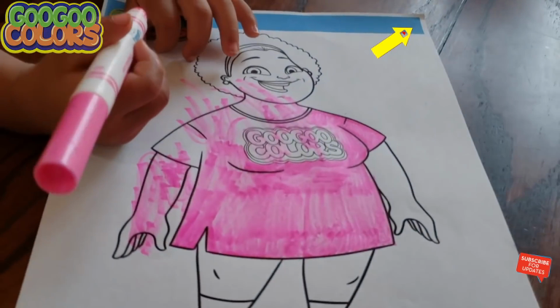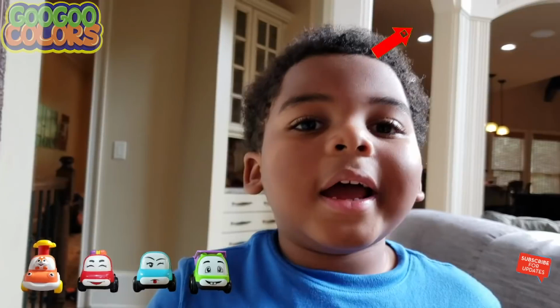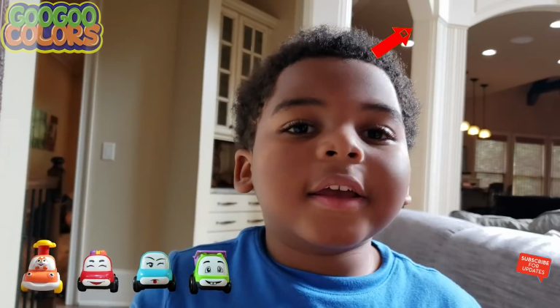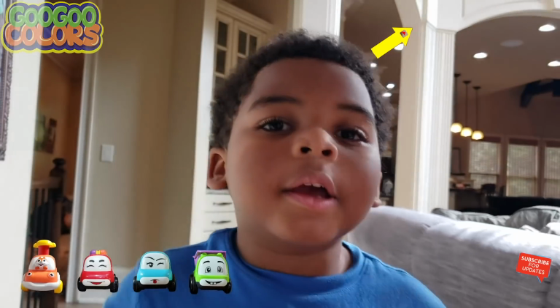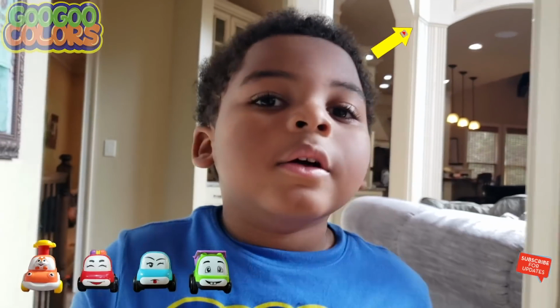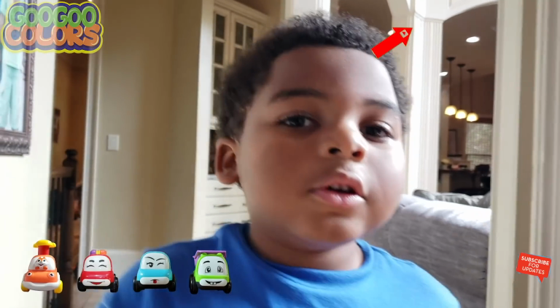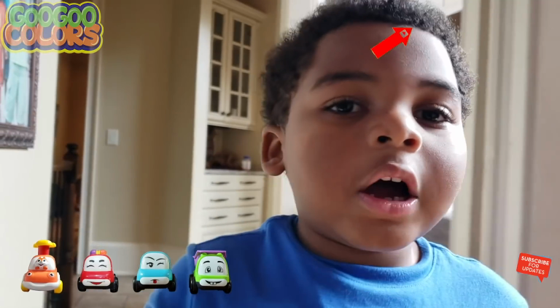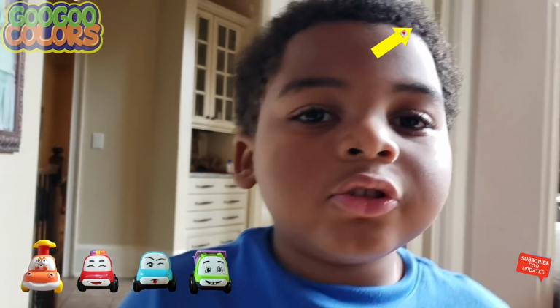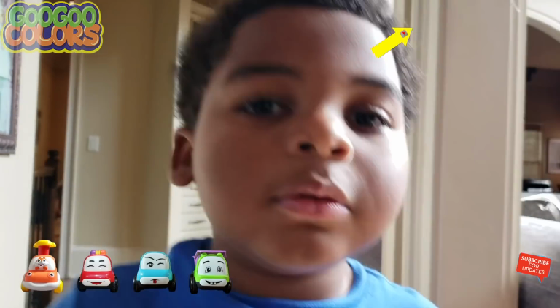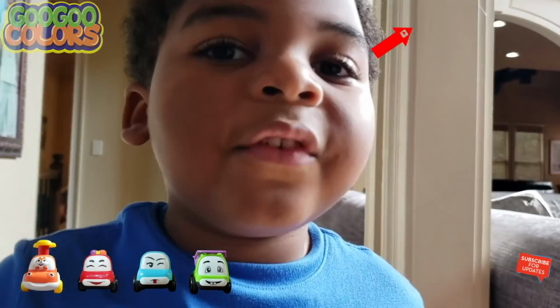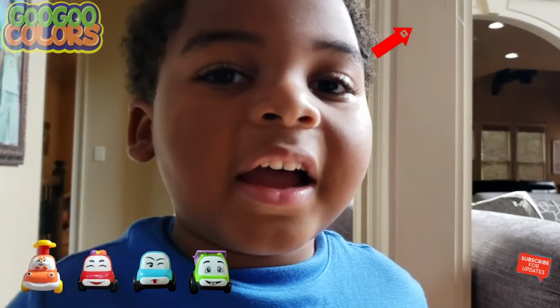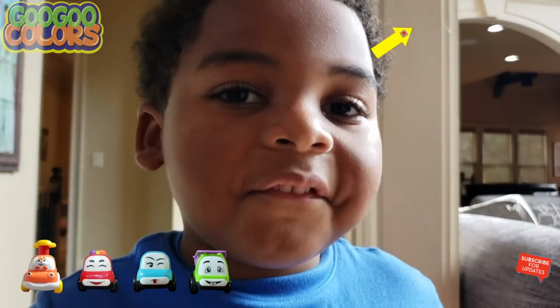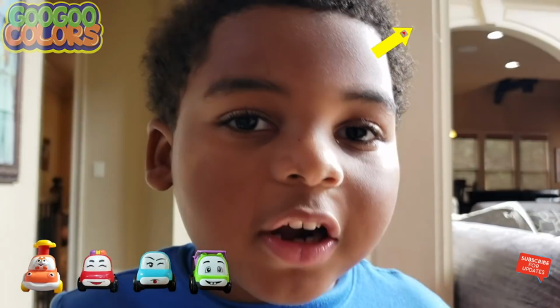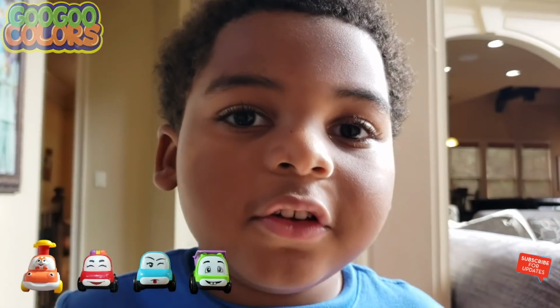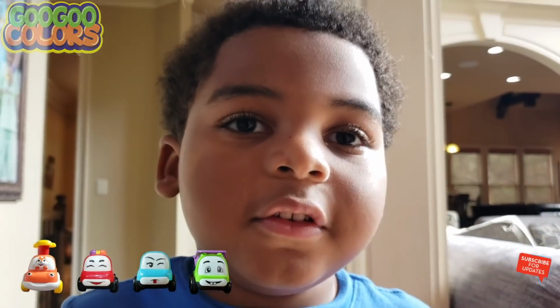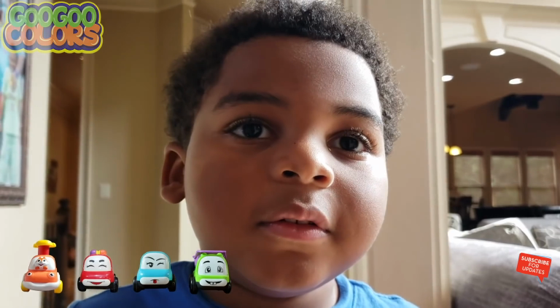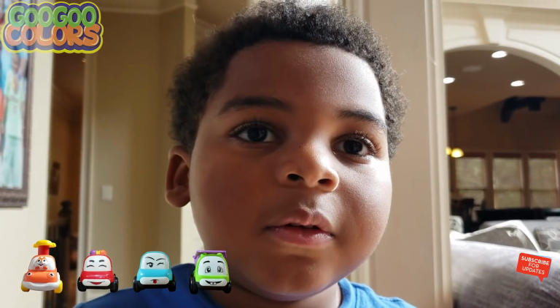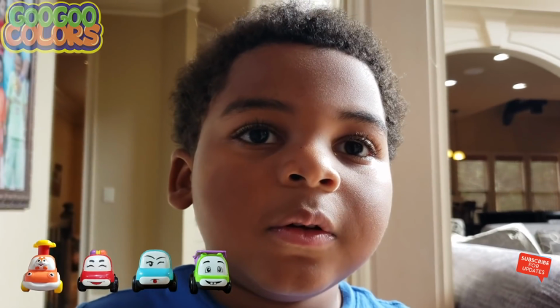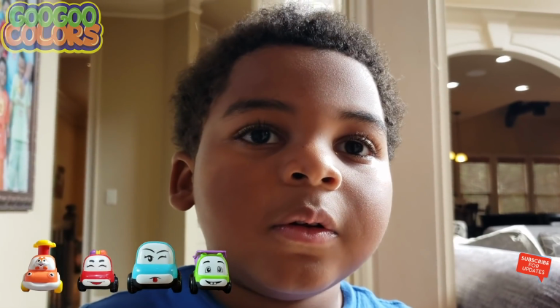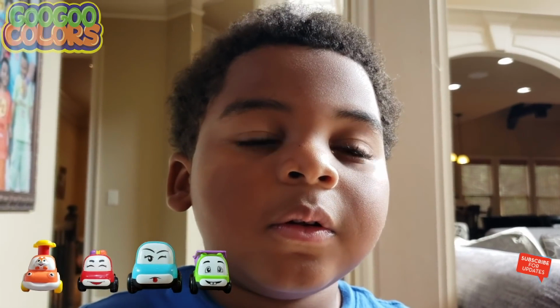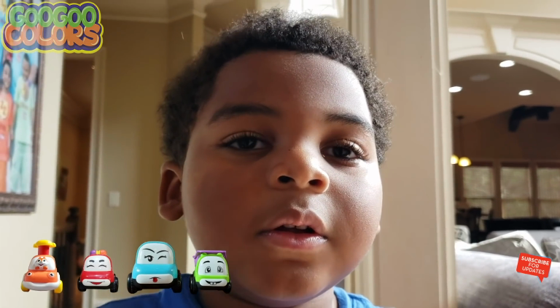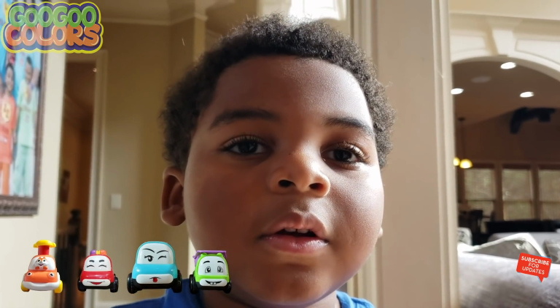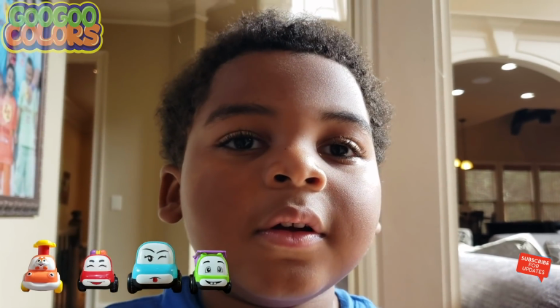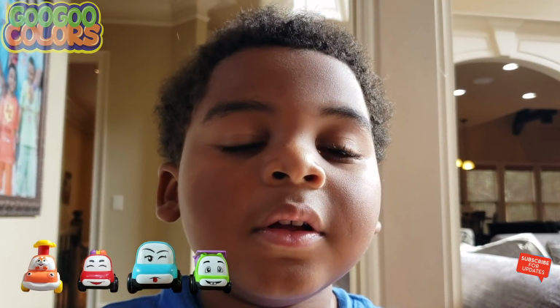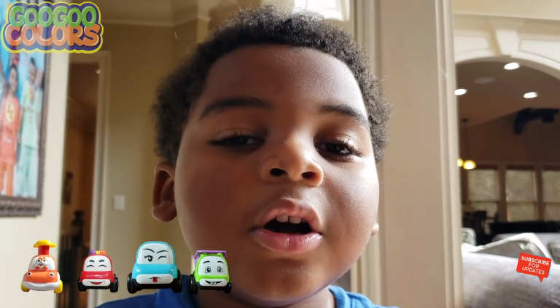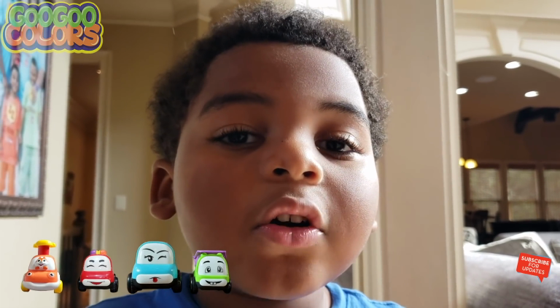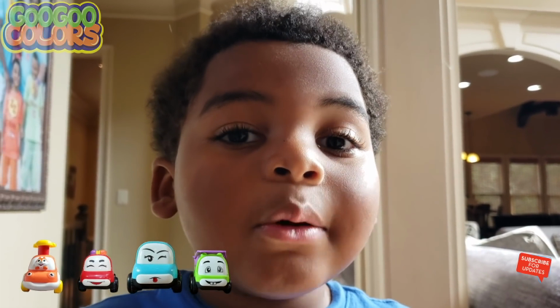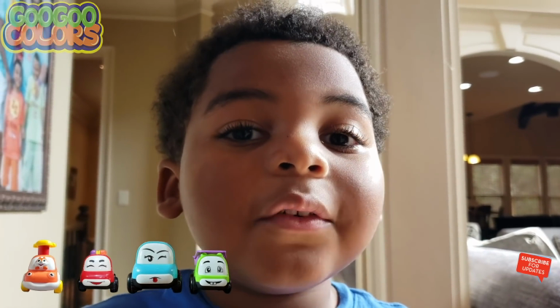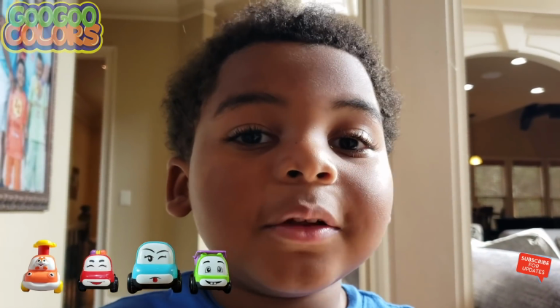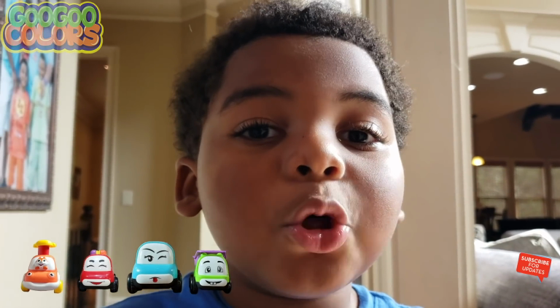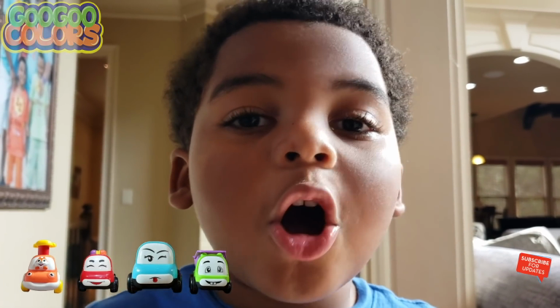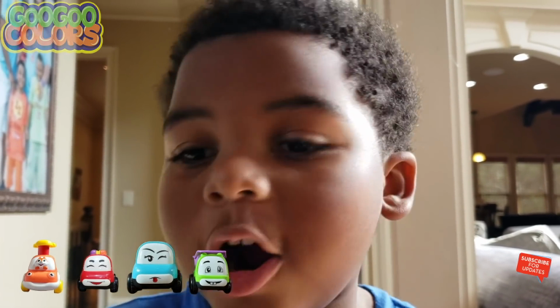Hi kids, what car should we find first? Blue. Okay, let's find the blue car.